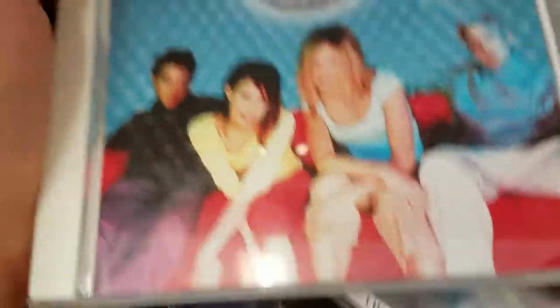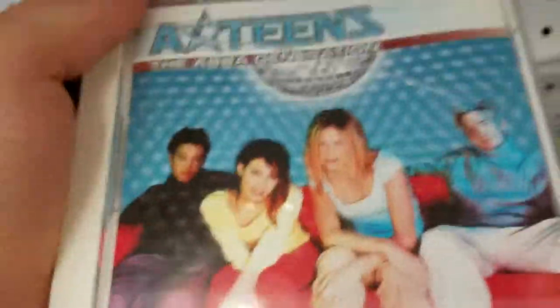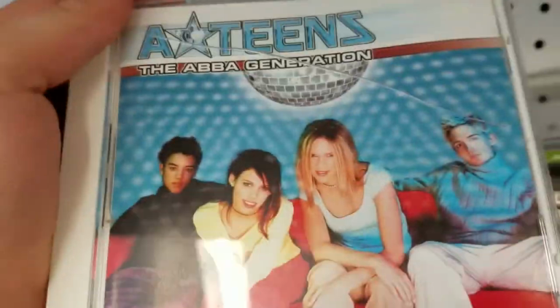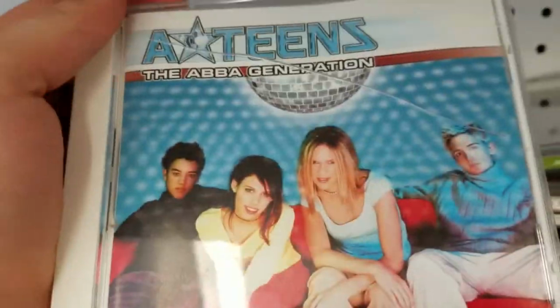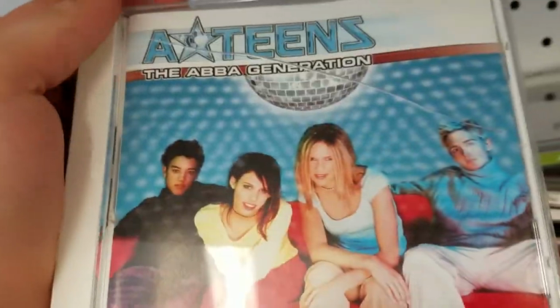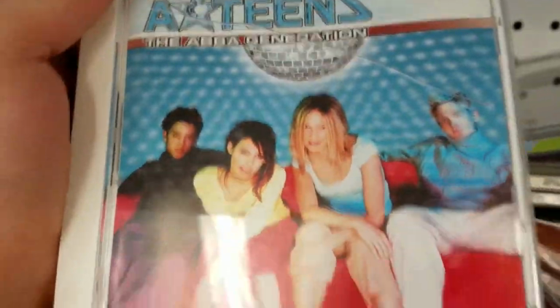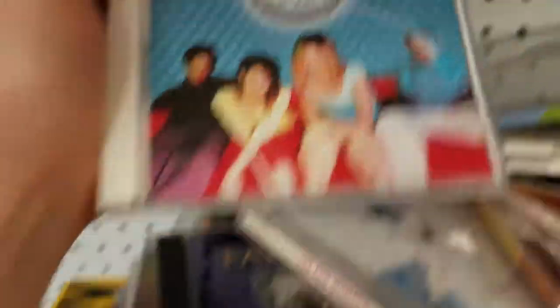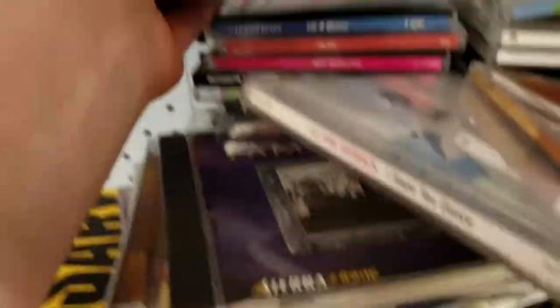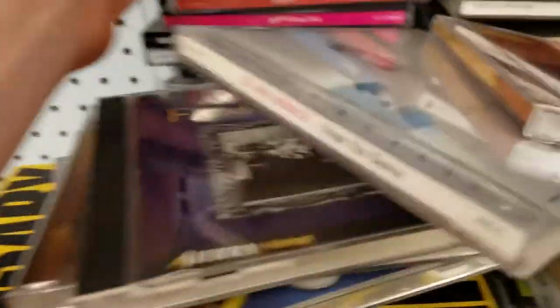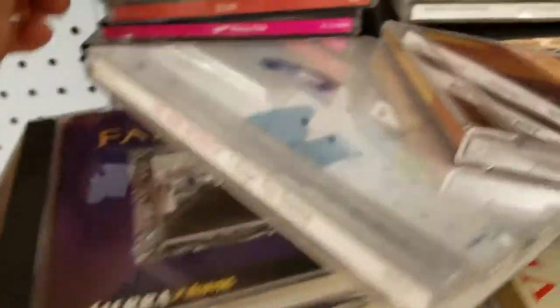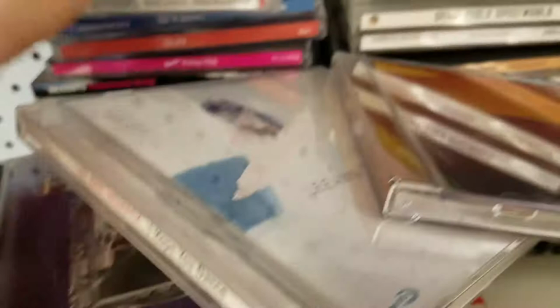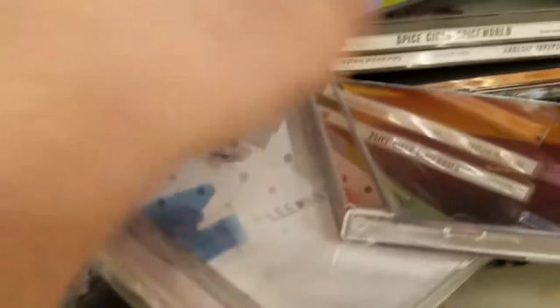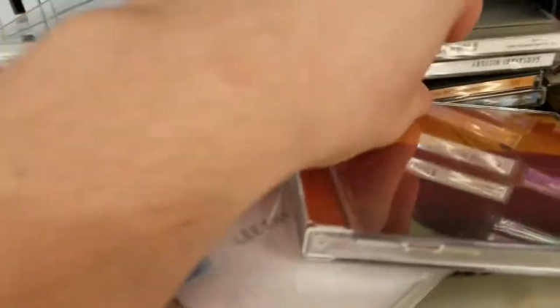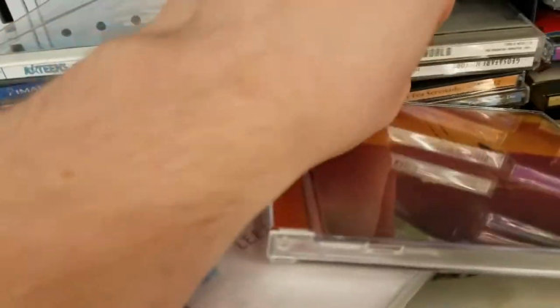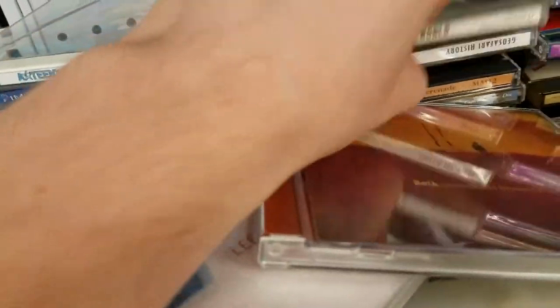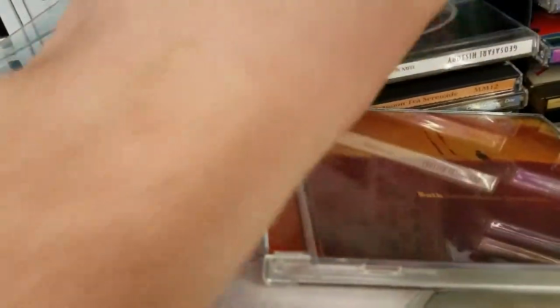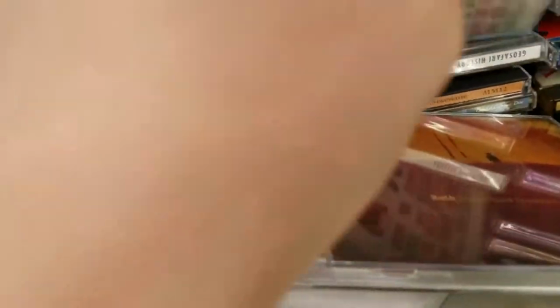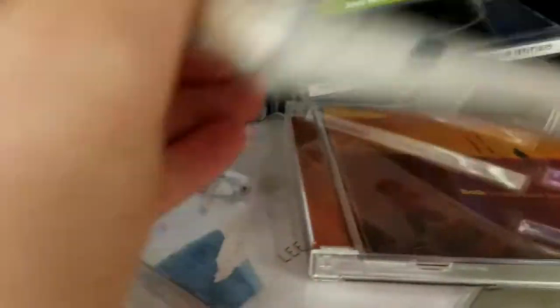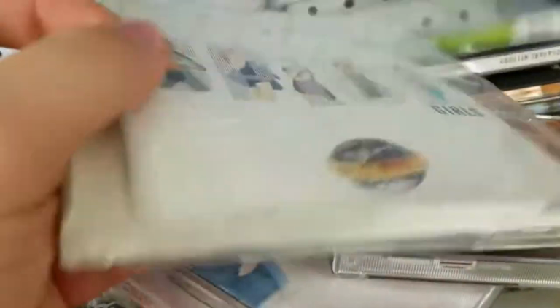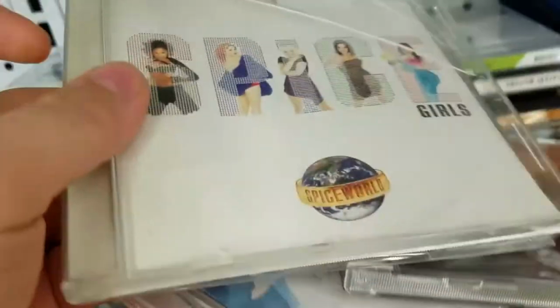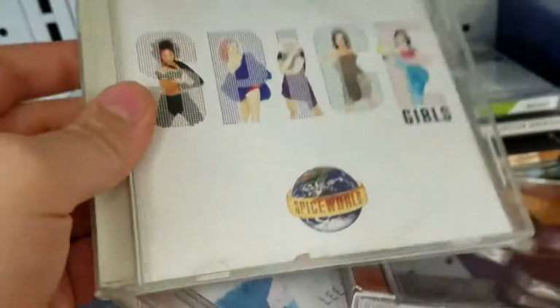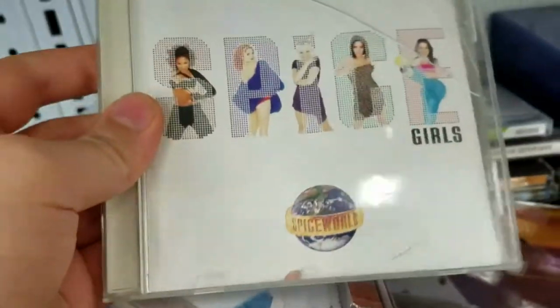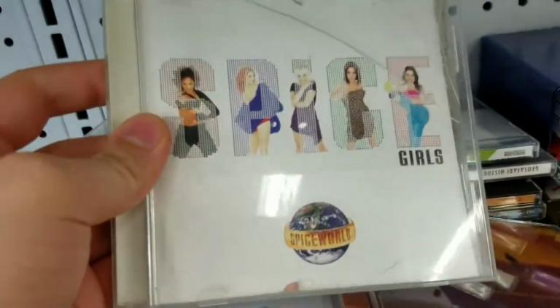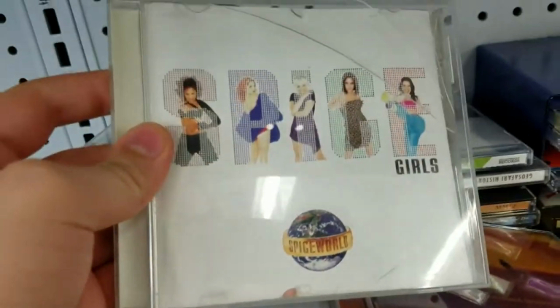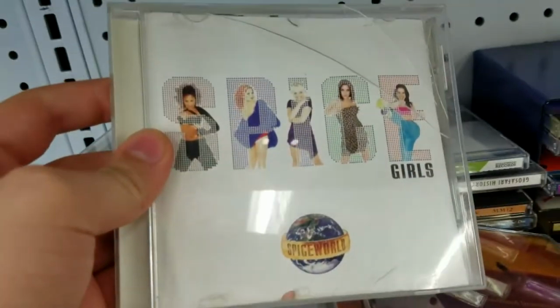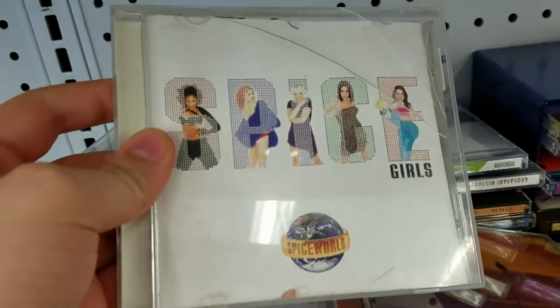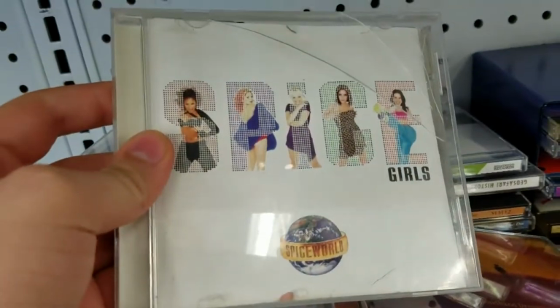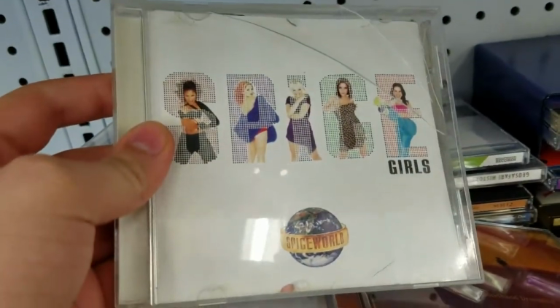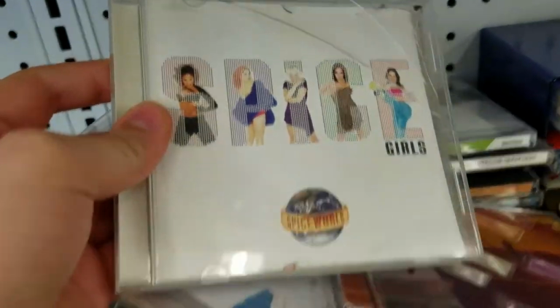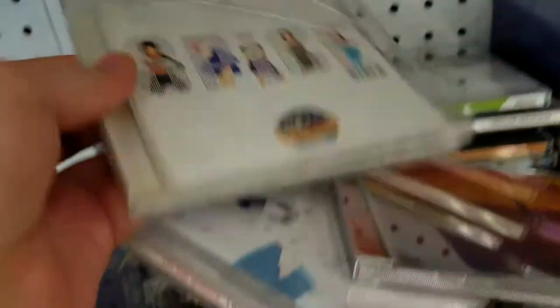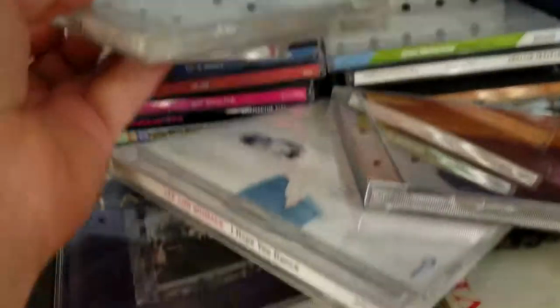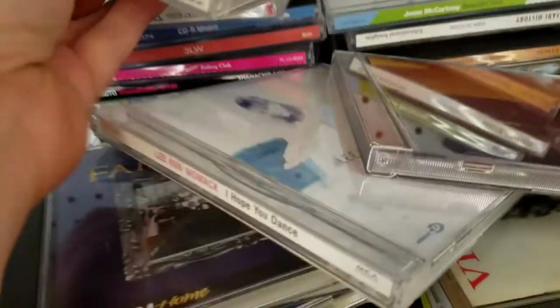I love it when a plan comes together. Yeah, there aren't any other good CDs here. I think I'll stop right now.